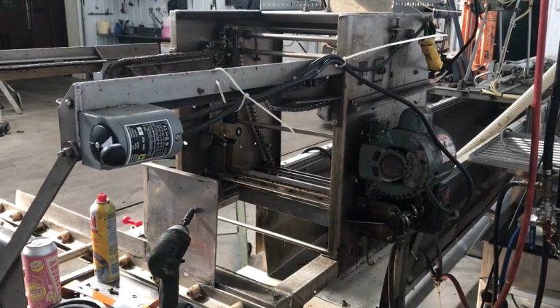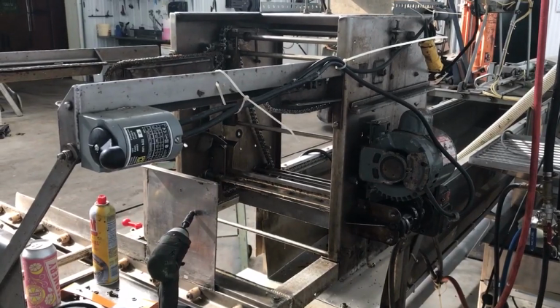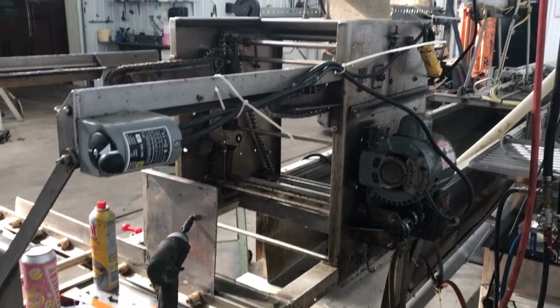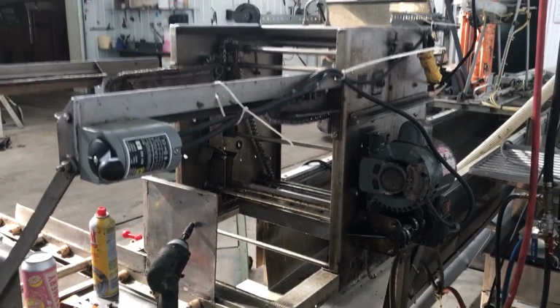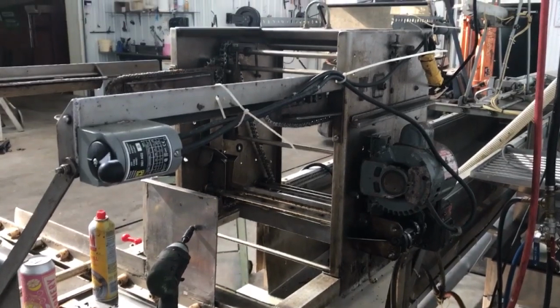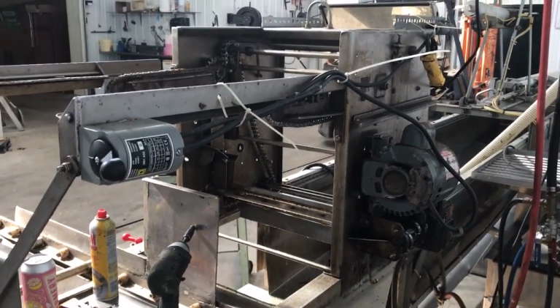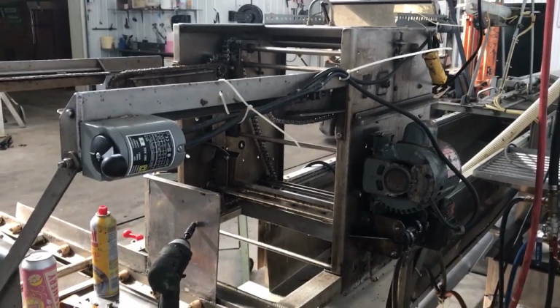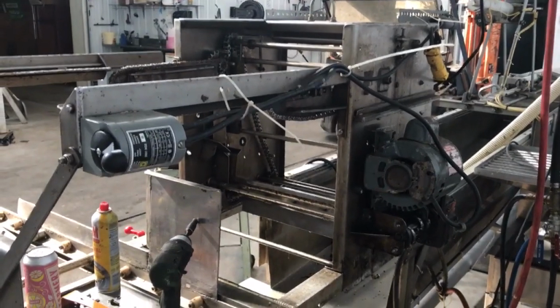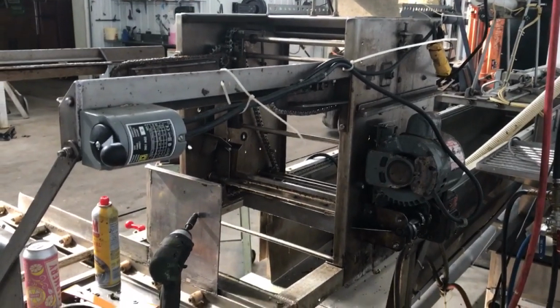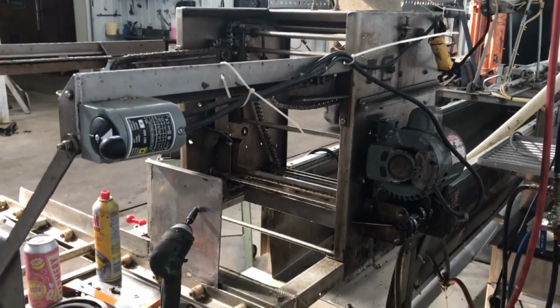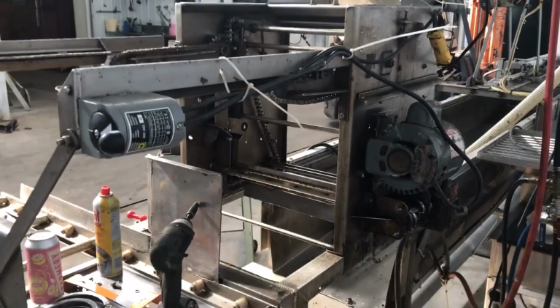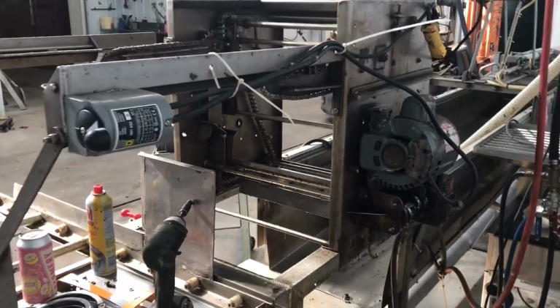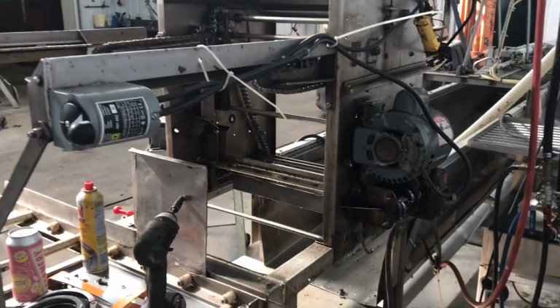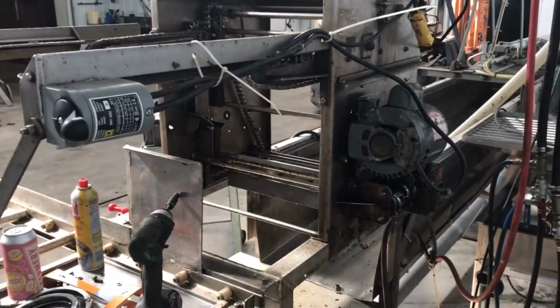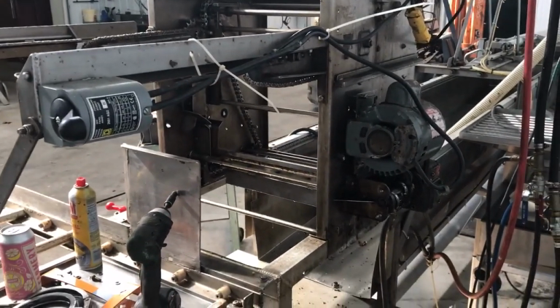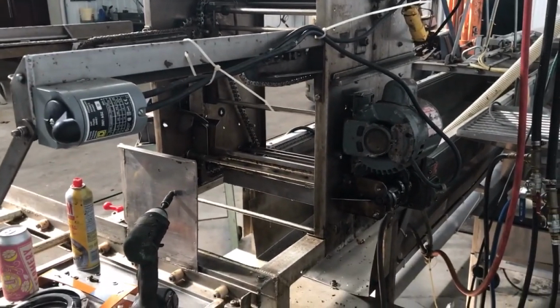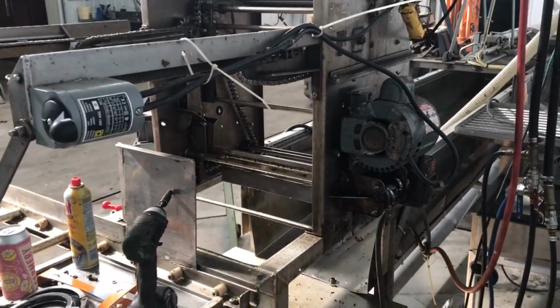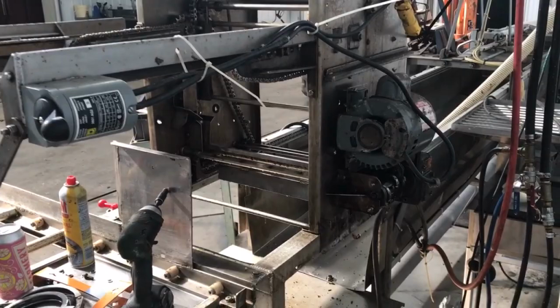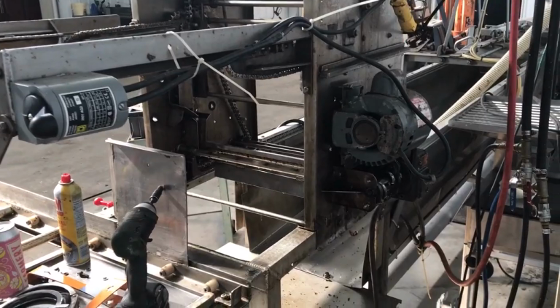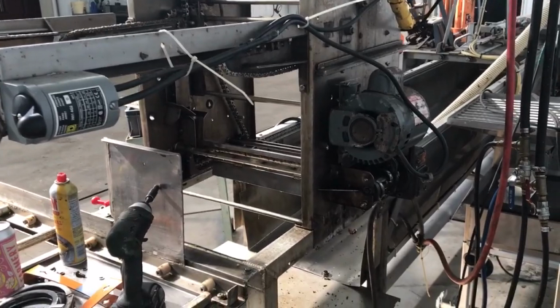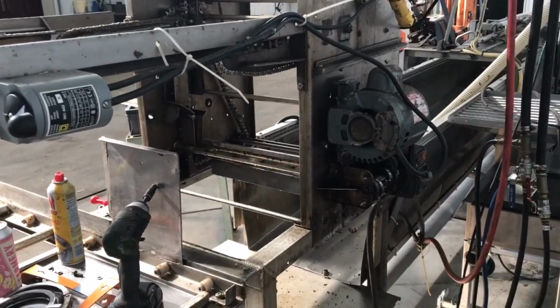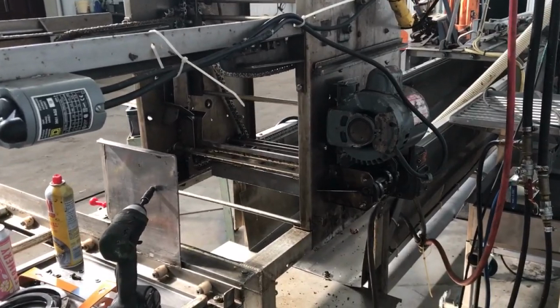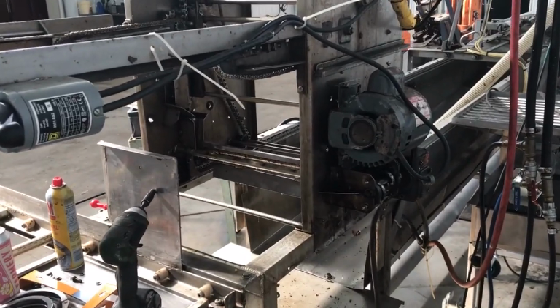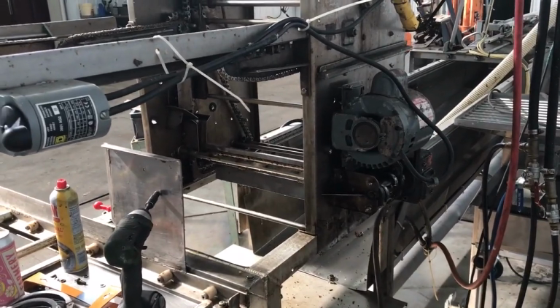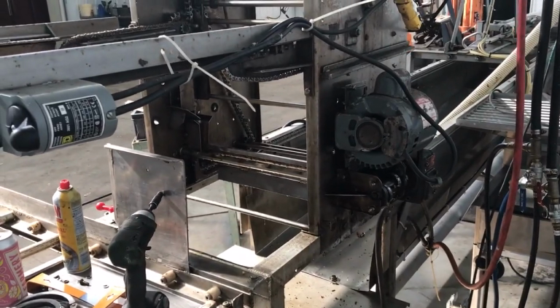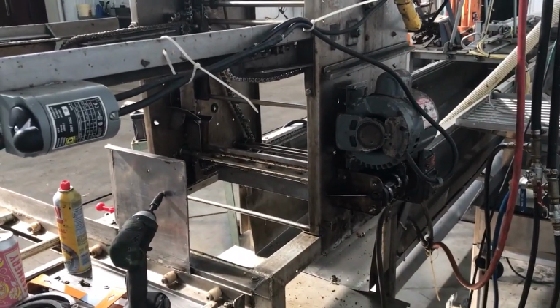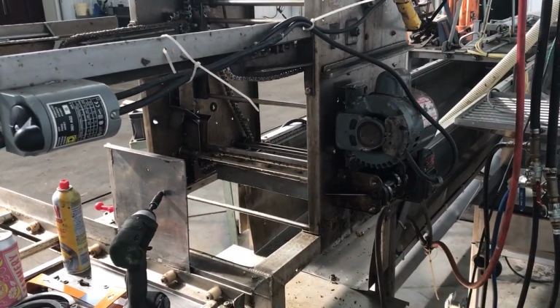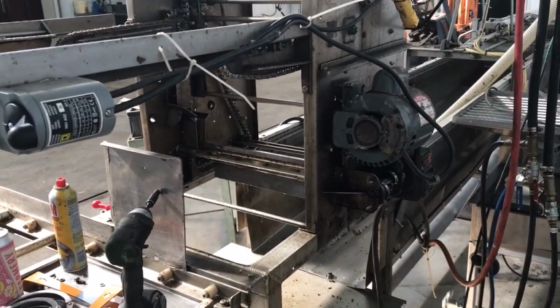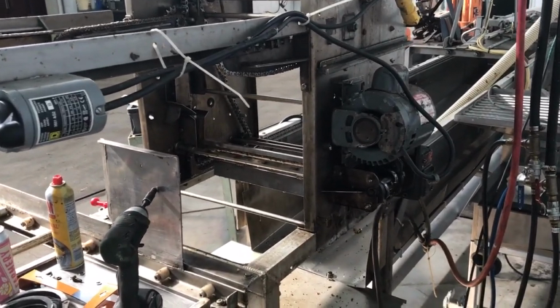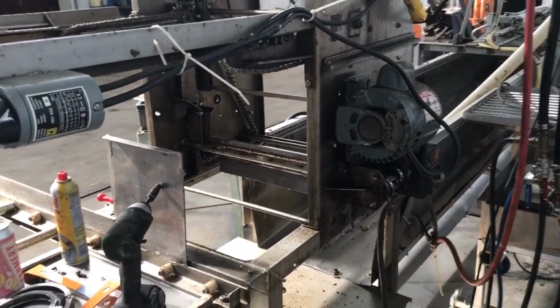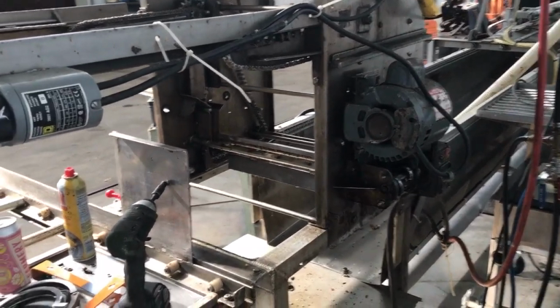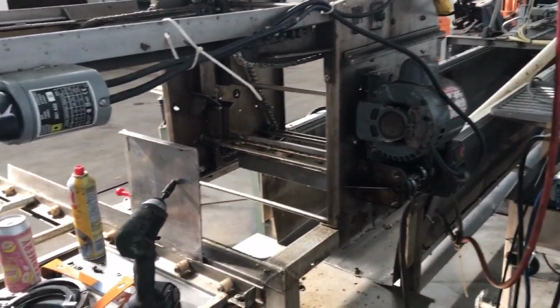Hey folks, Phil the B-Man here. I thought I'd give you a bit of a closer look at my uncapper as I've got it partially apart for servicing.